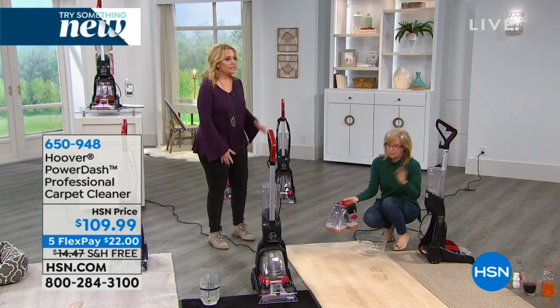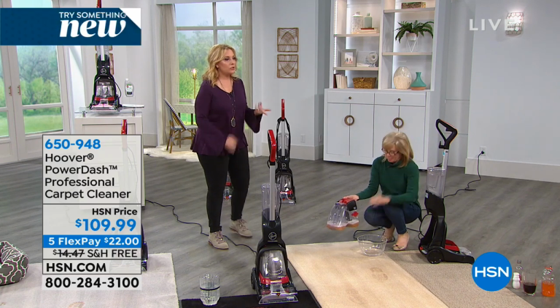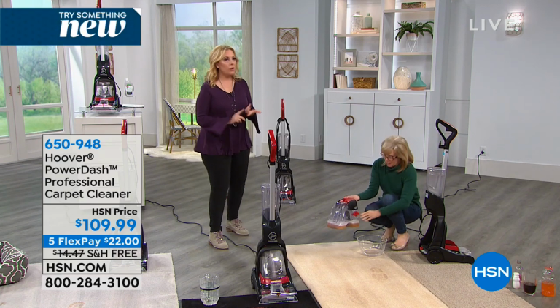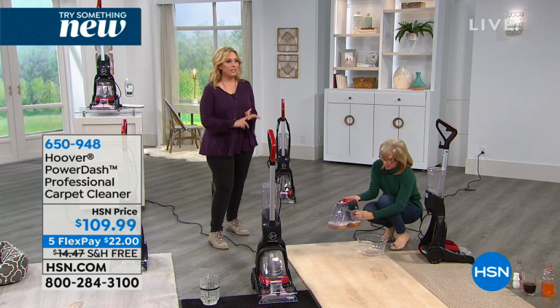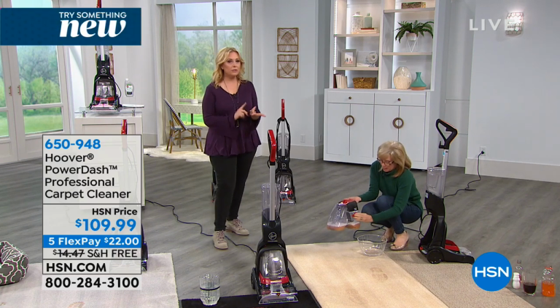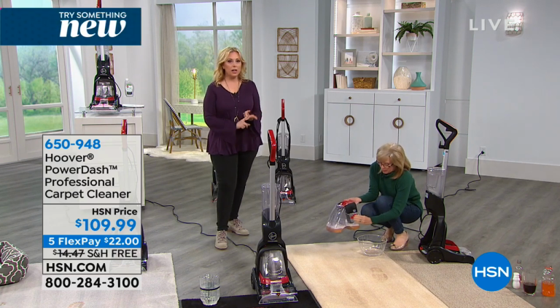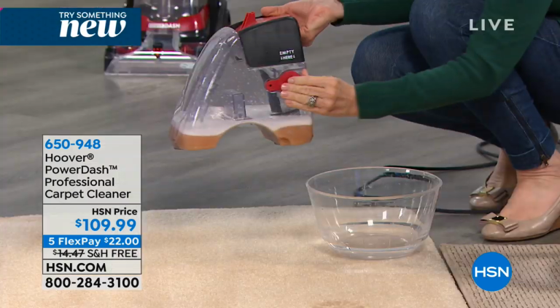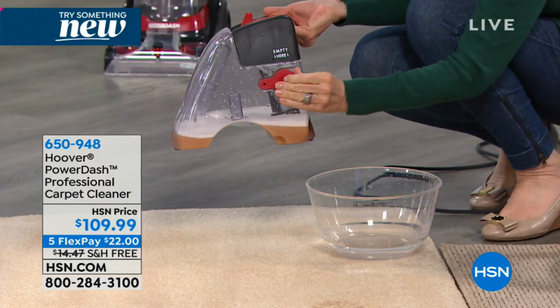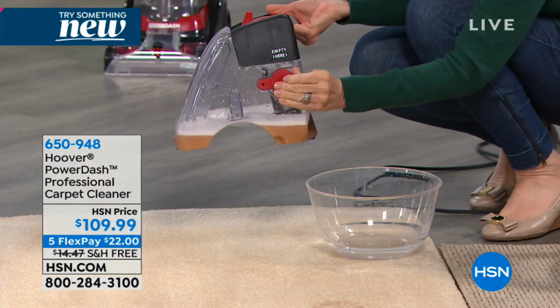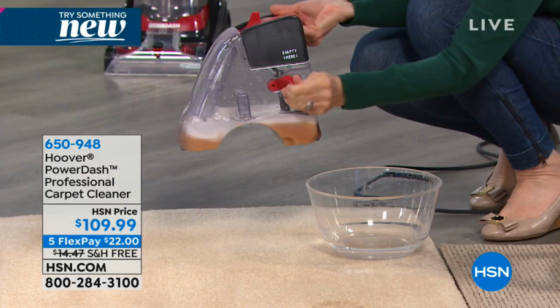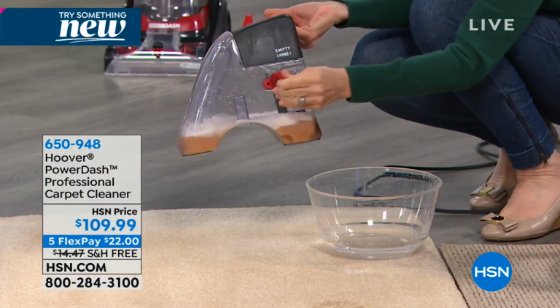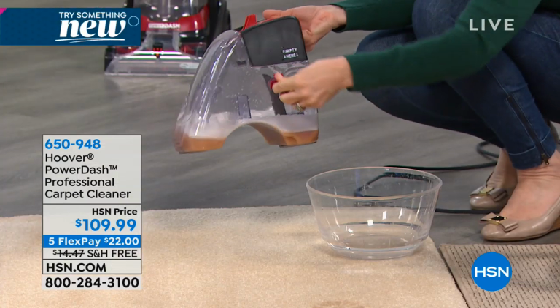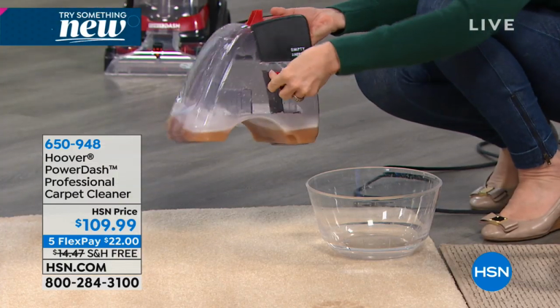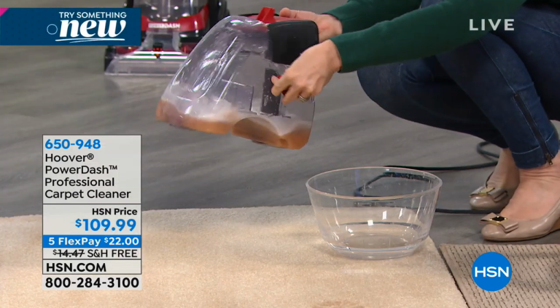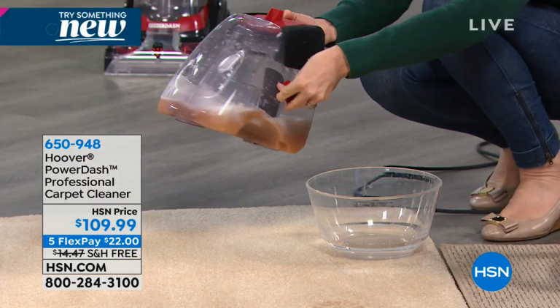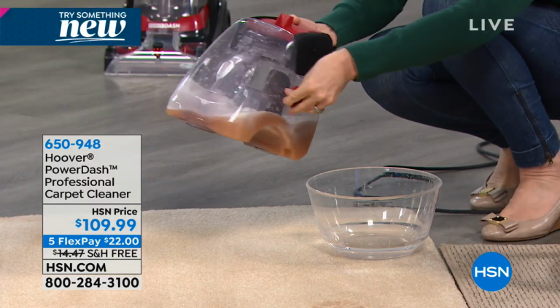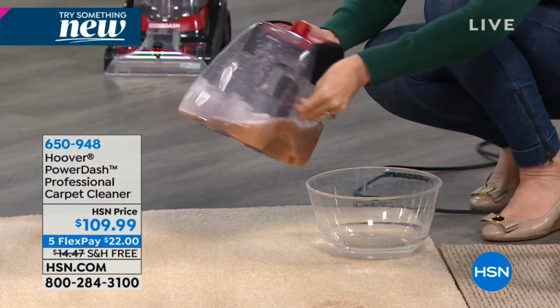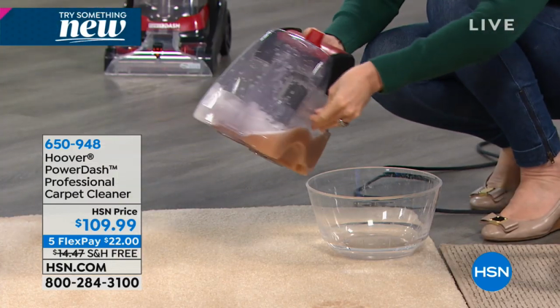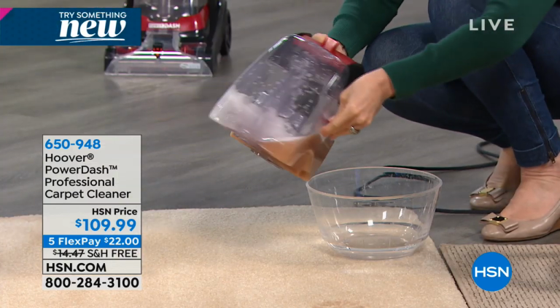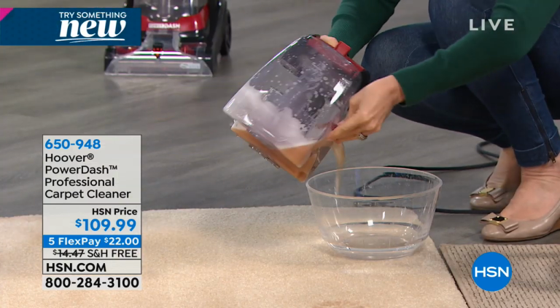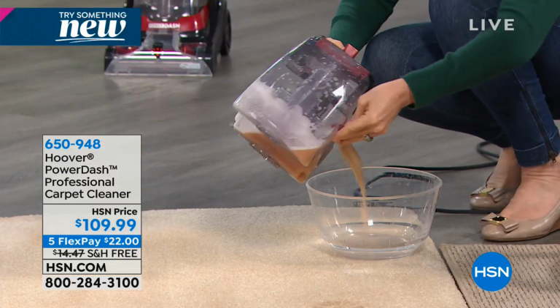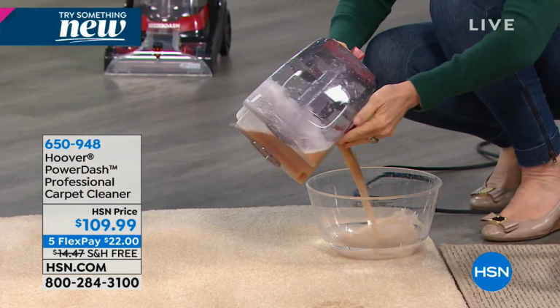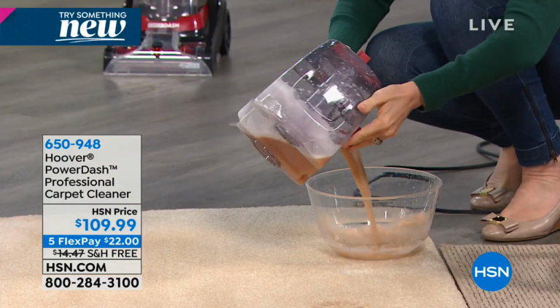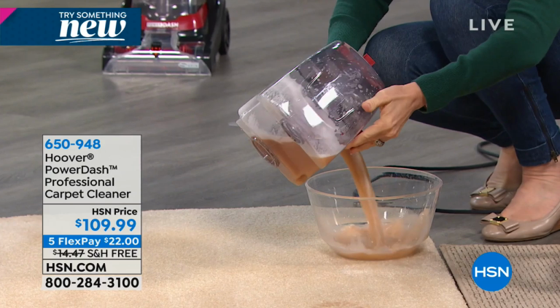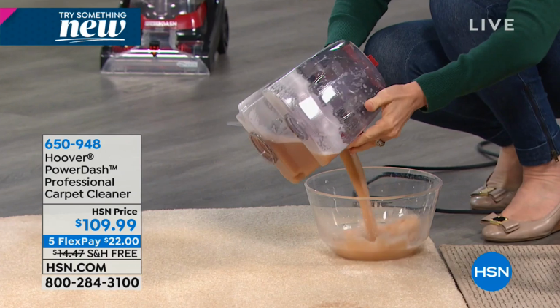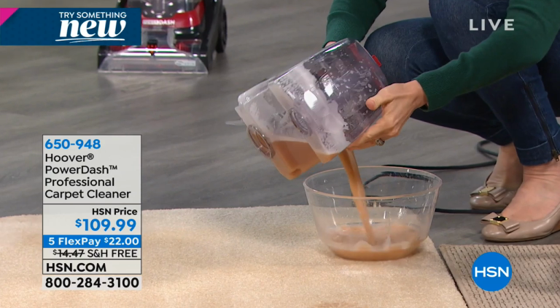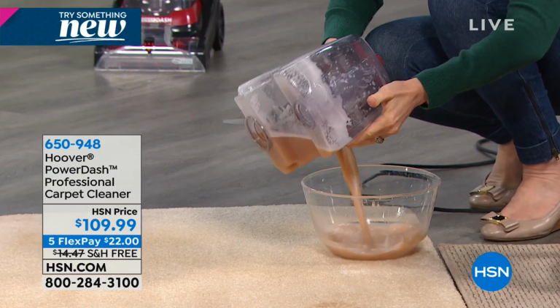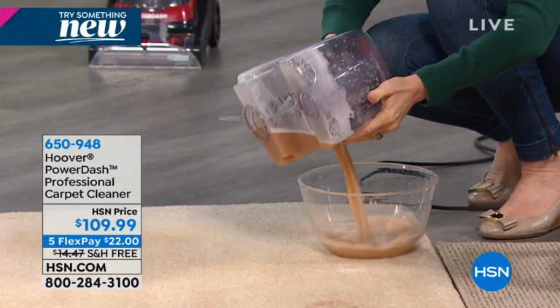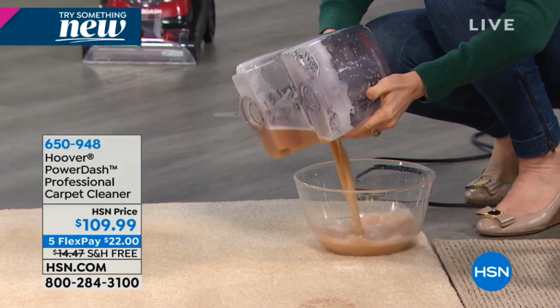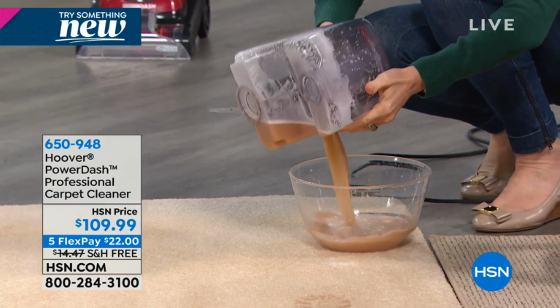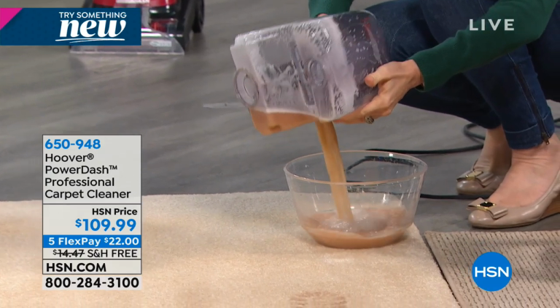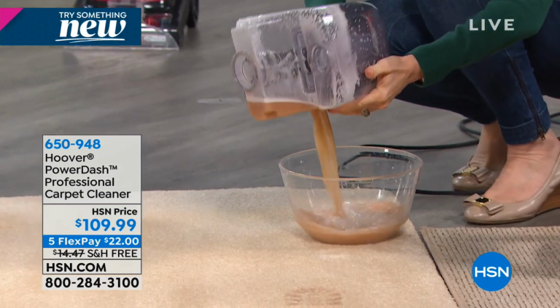This is $22 and free shipping and handling. If you're just tuning in, if you're new to HSN — welcome. This is a brand-new model and the PowerDash Pro is taking the market by storm because of the price.